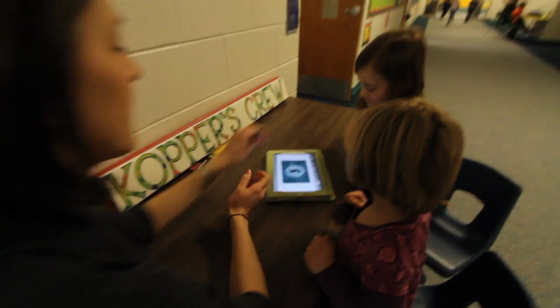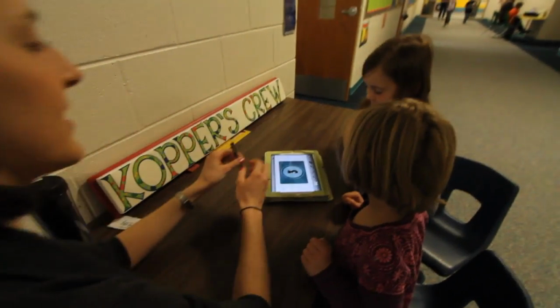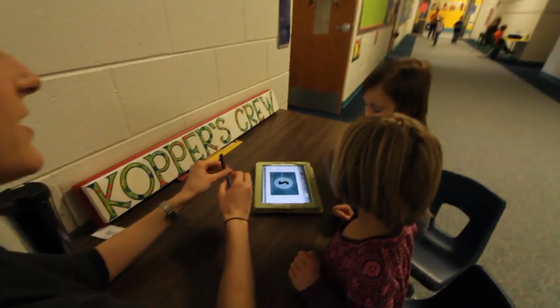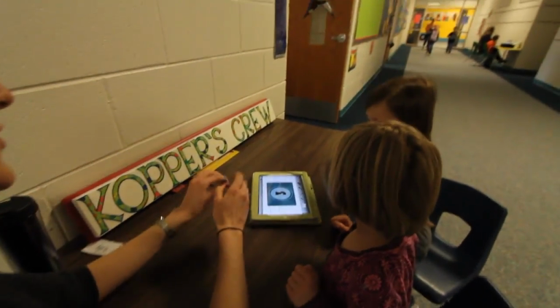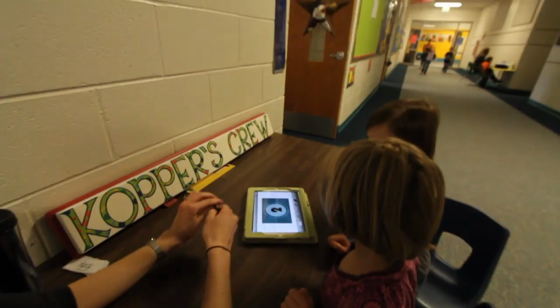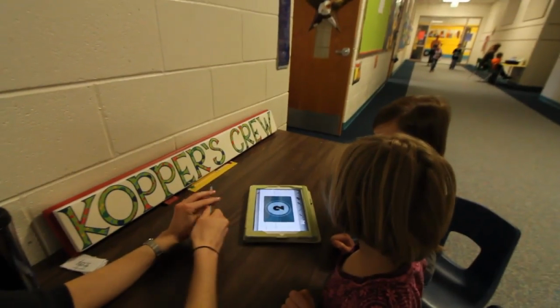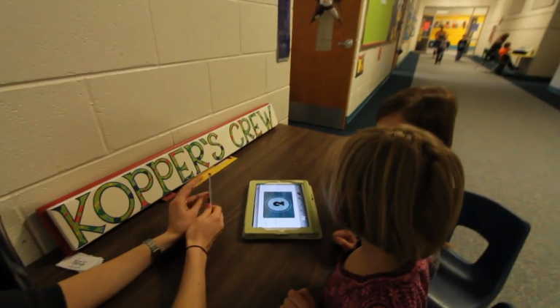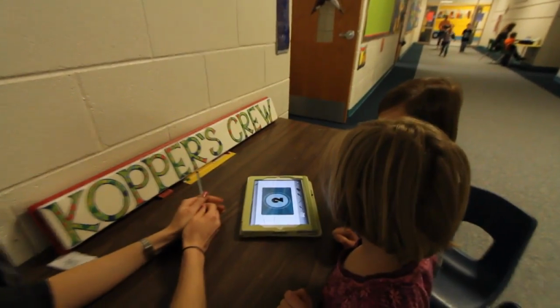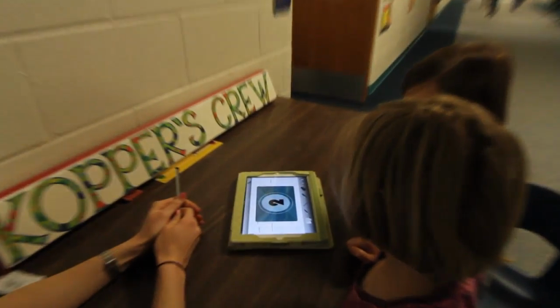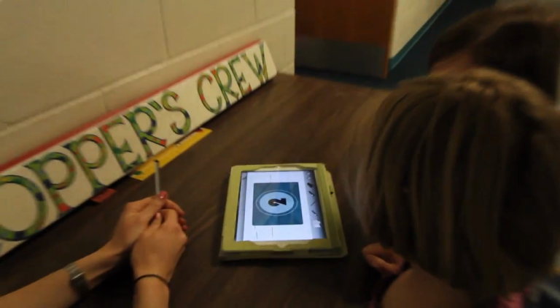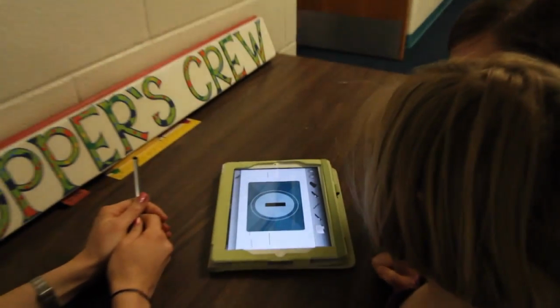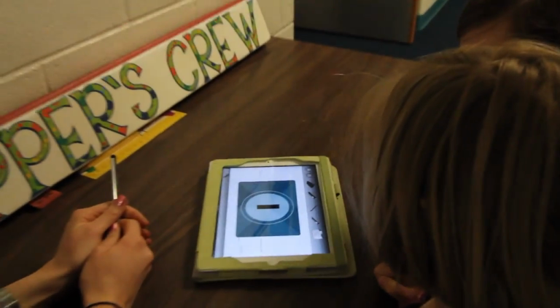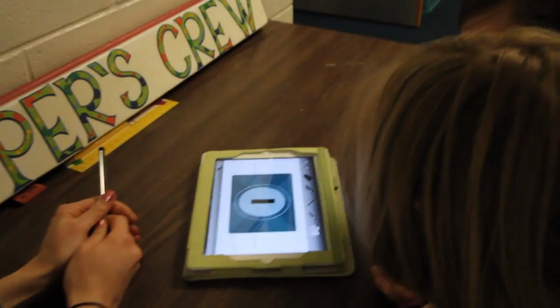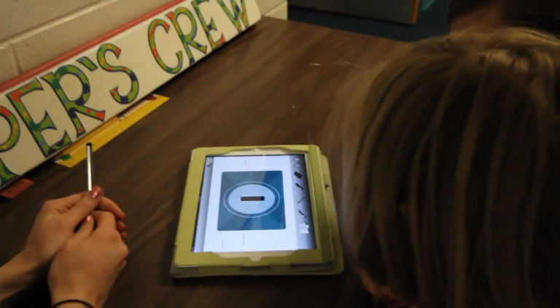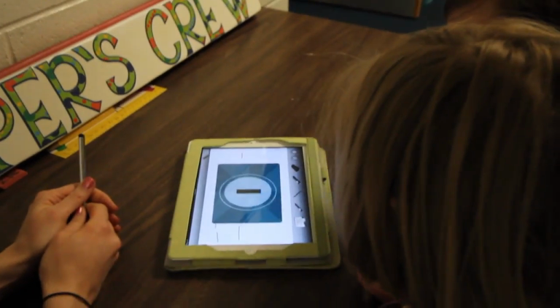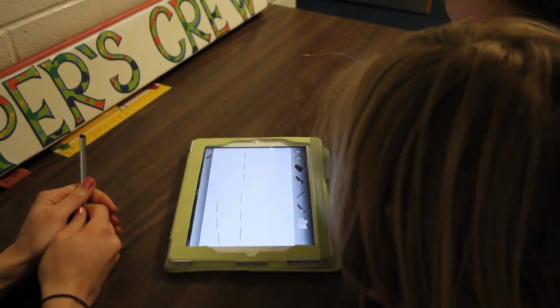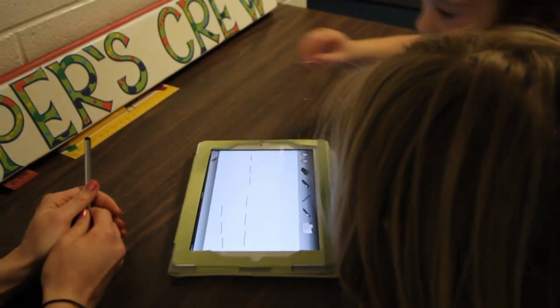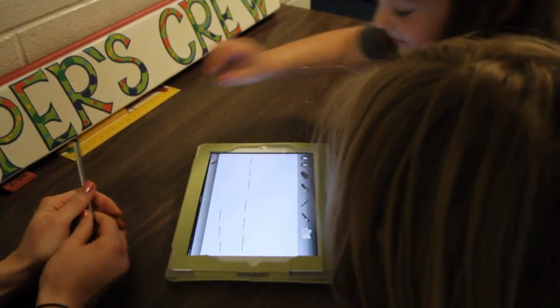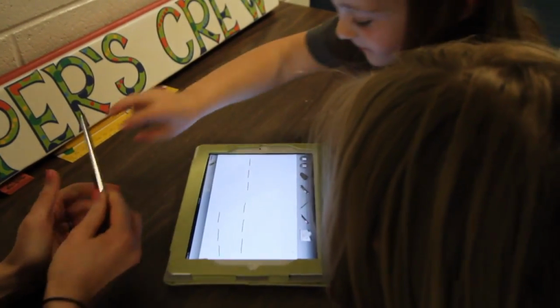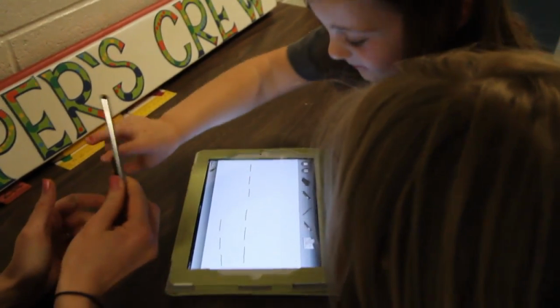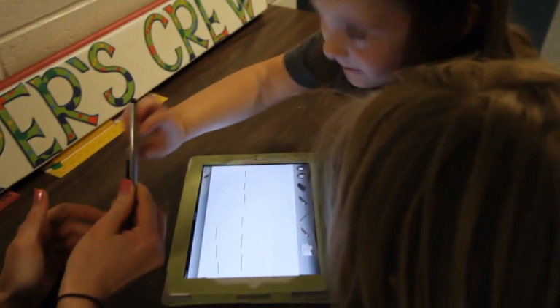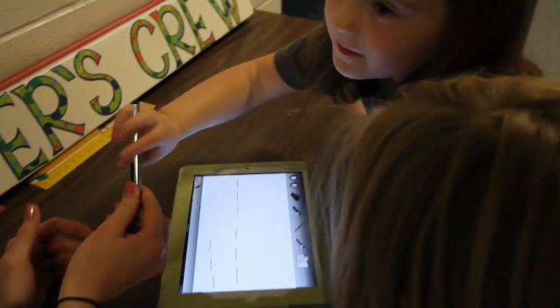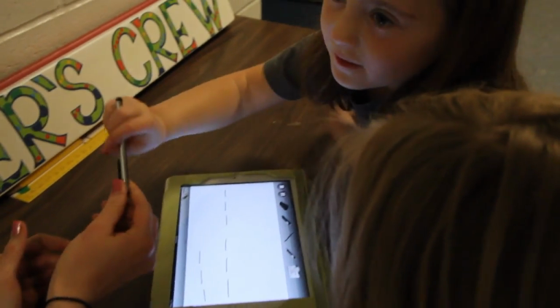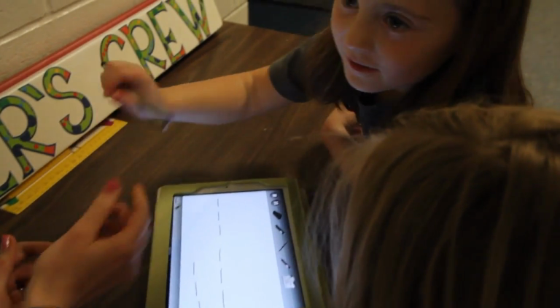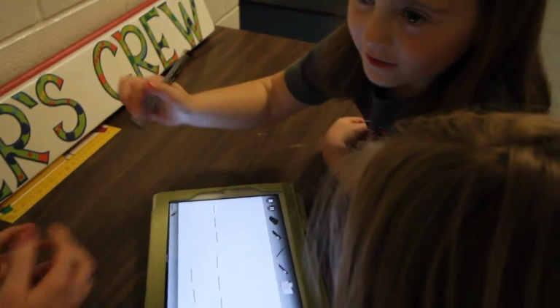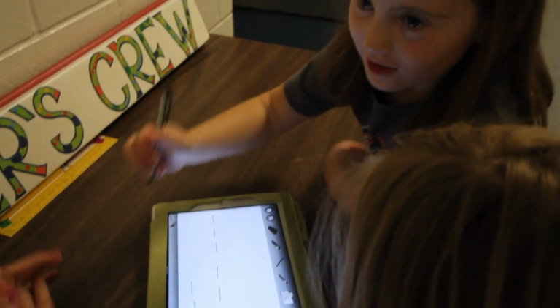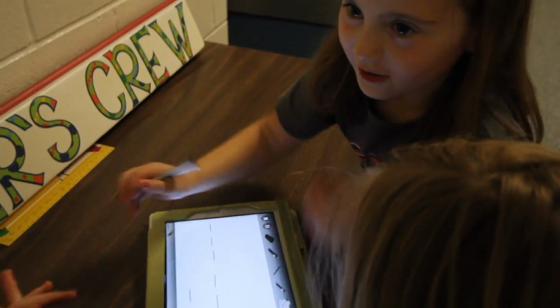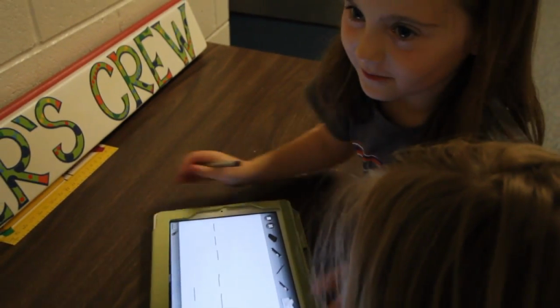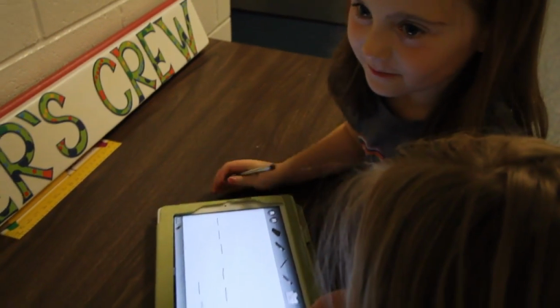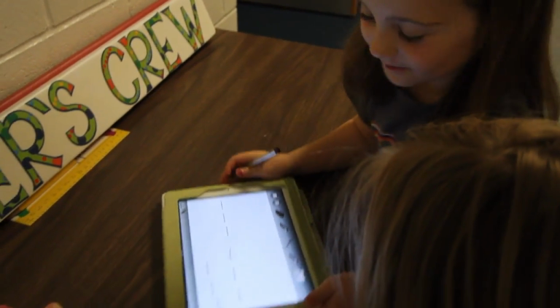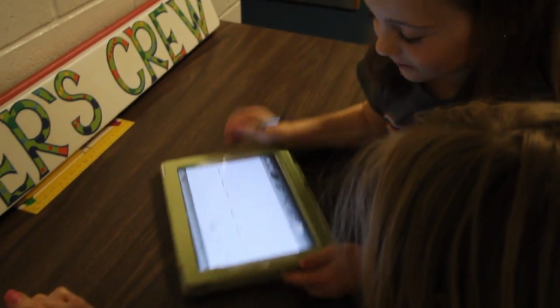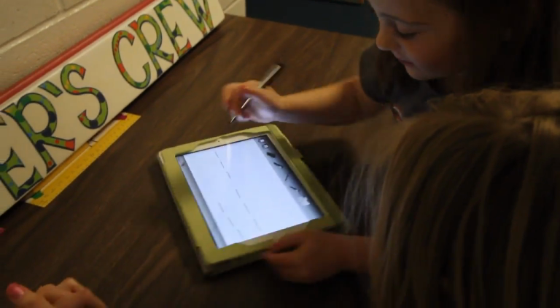Caitlin, you get to go first. And the first word is 'the.' Very good.